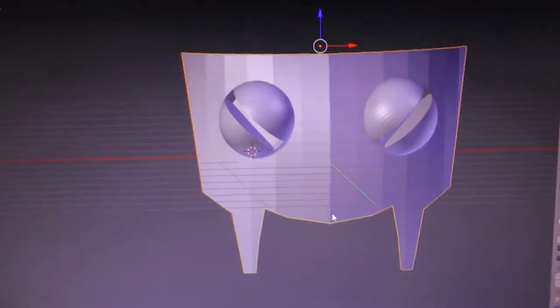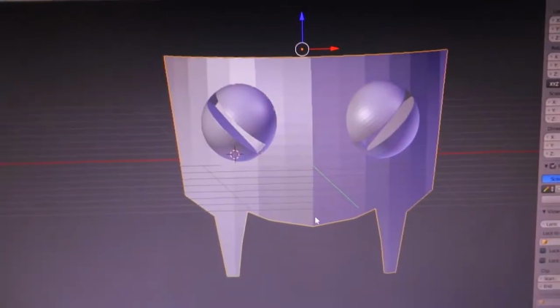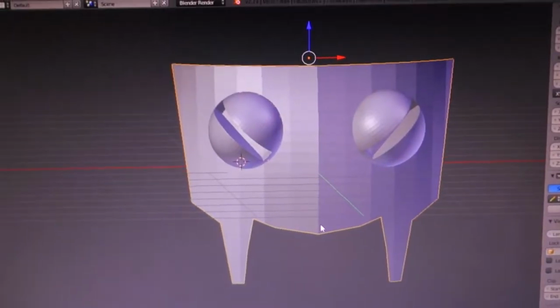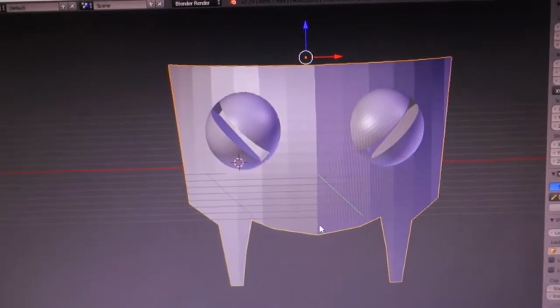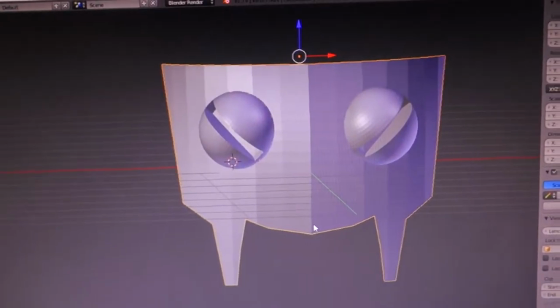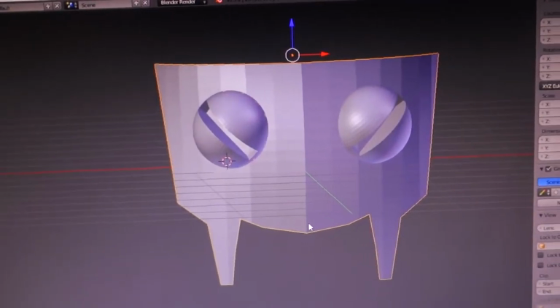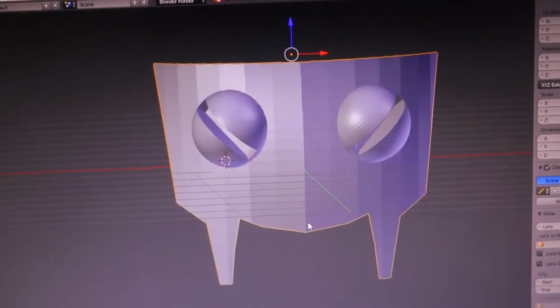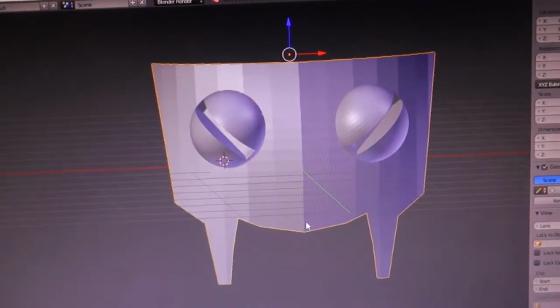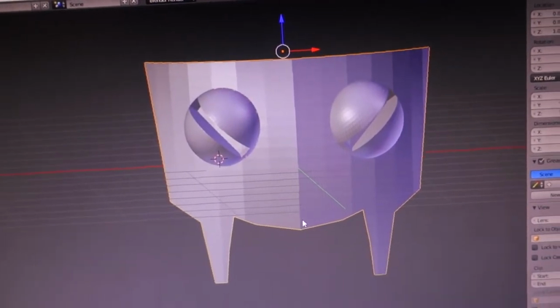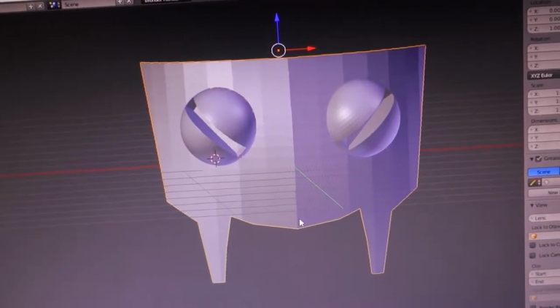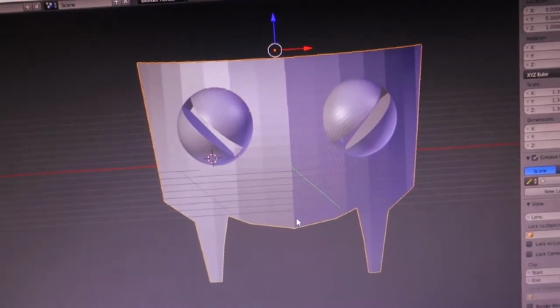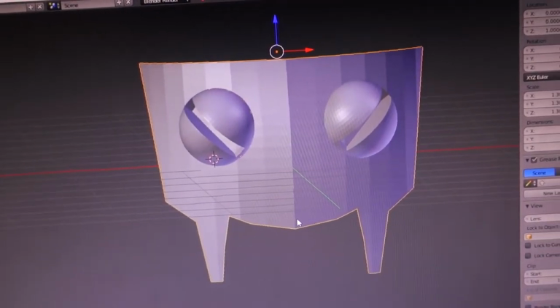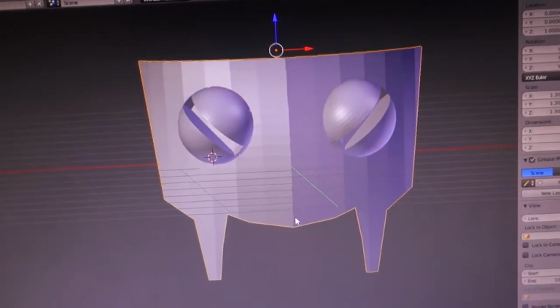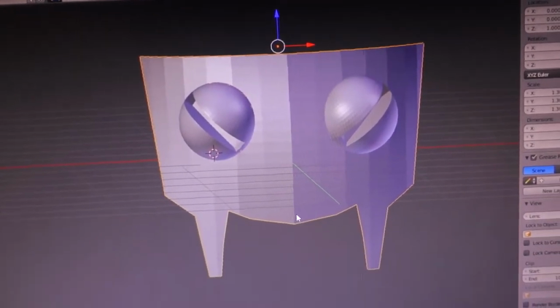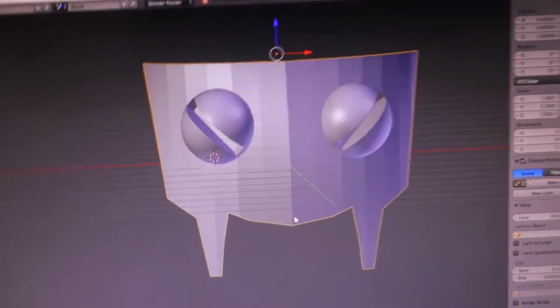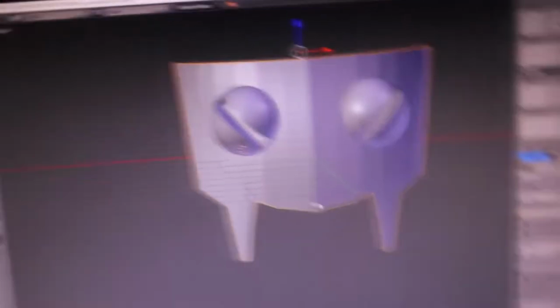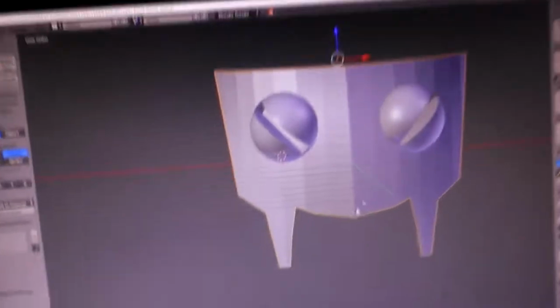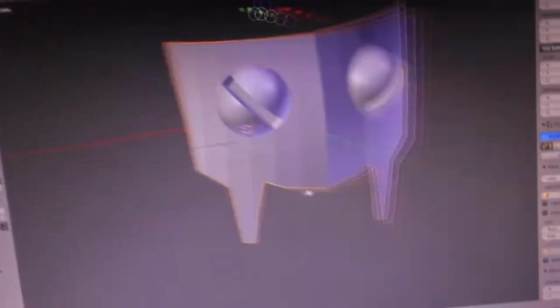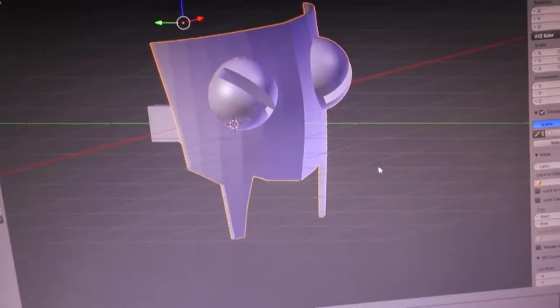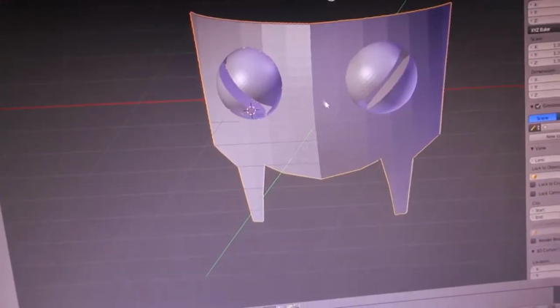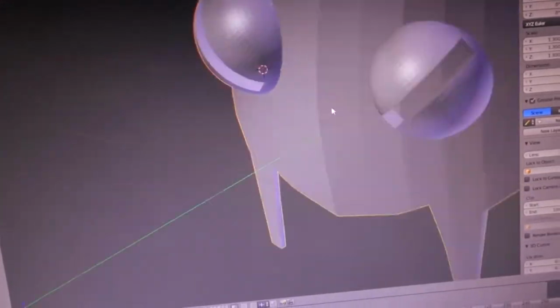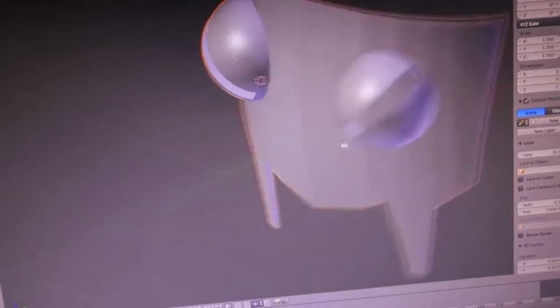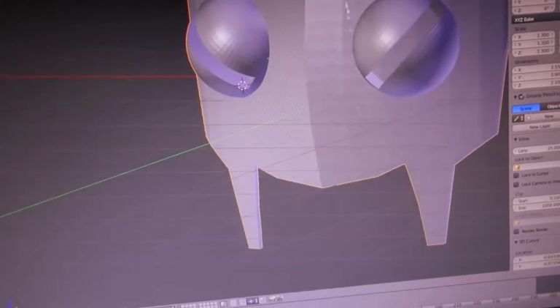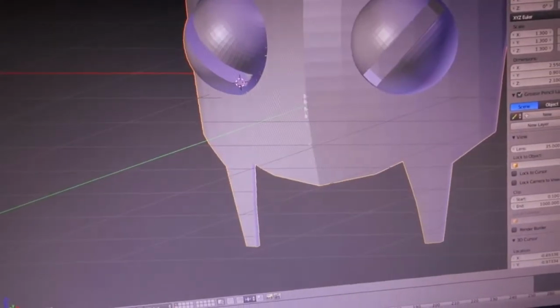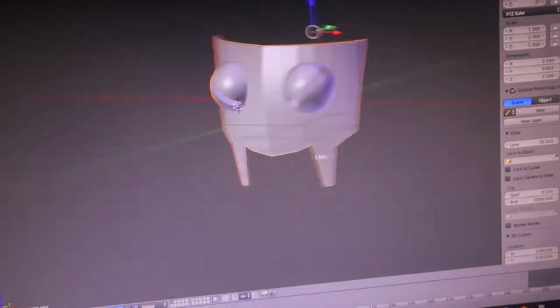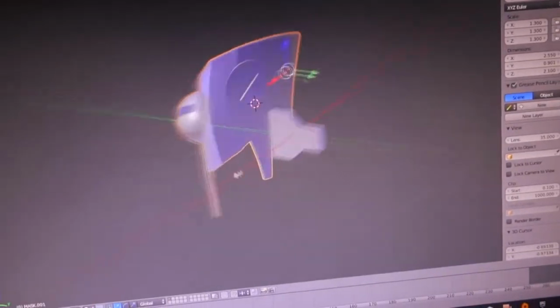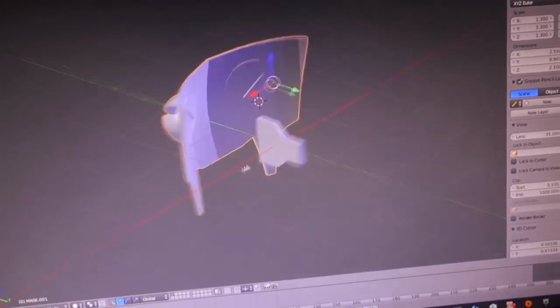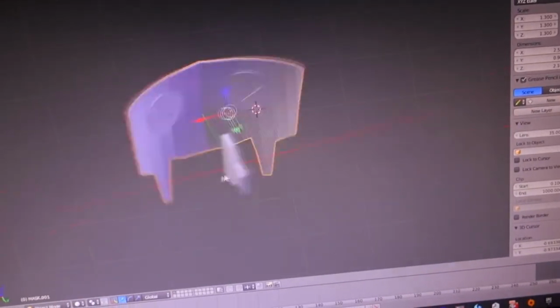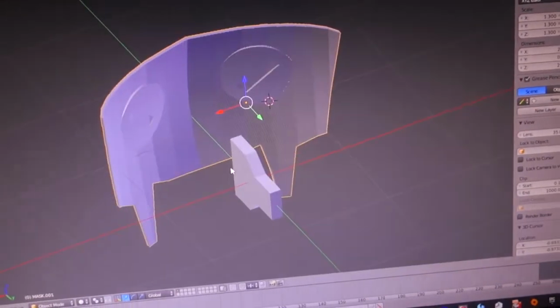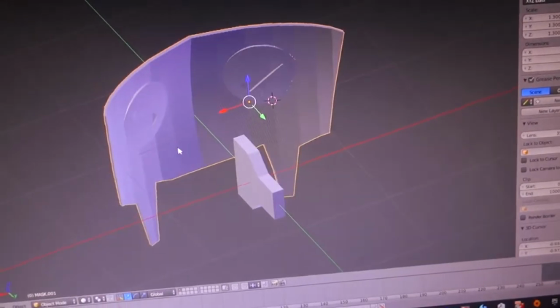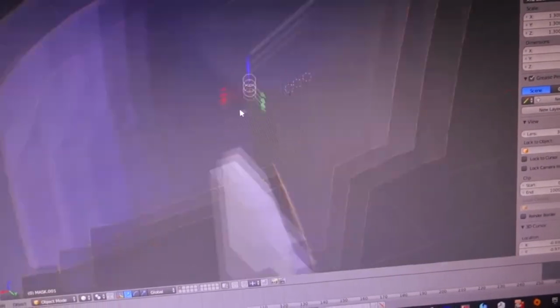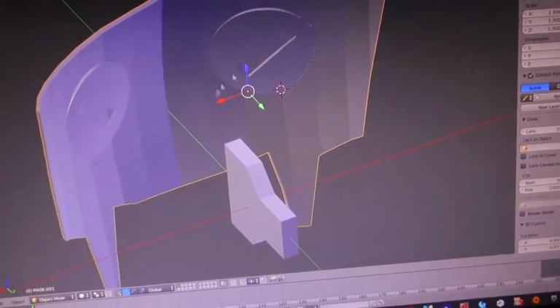The mask was roughly shaped and assembled, the reason being that it is for photoshoots in my room and not for conventions.